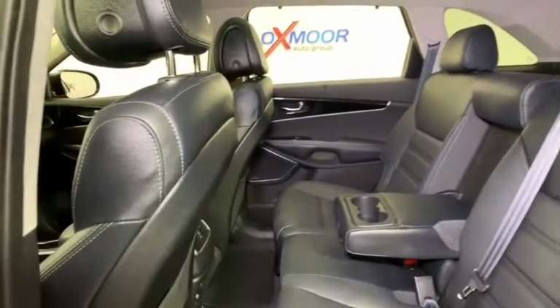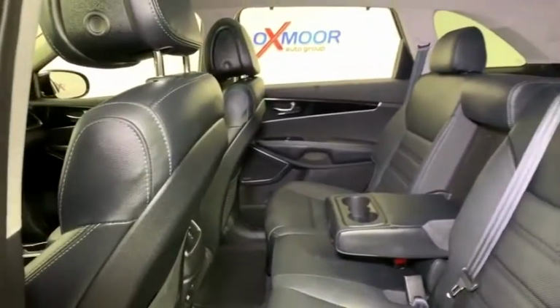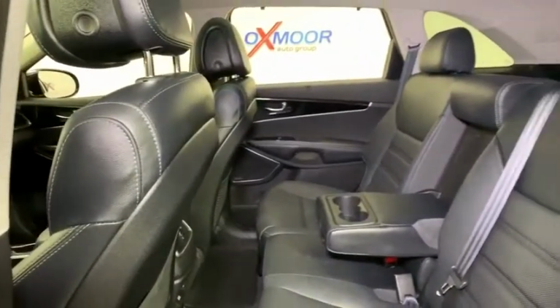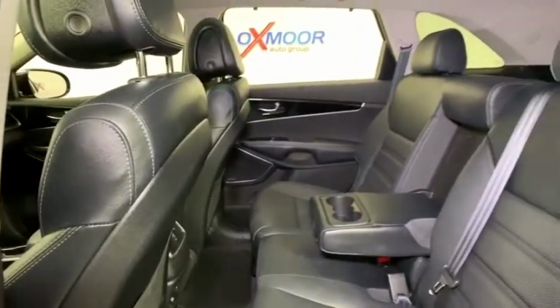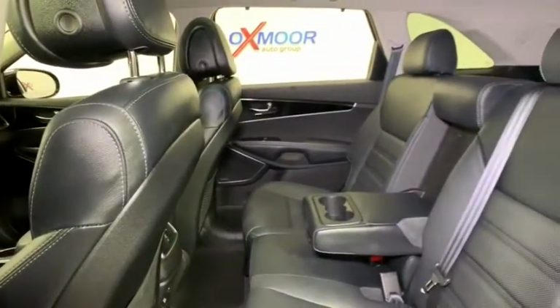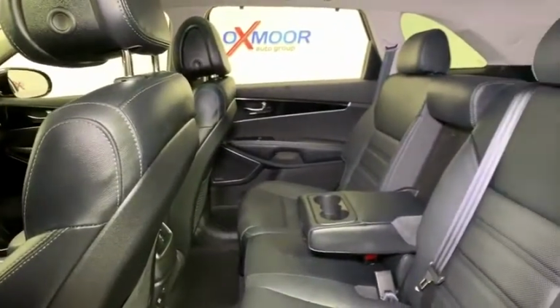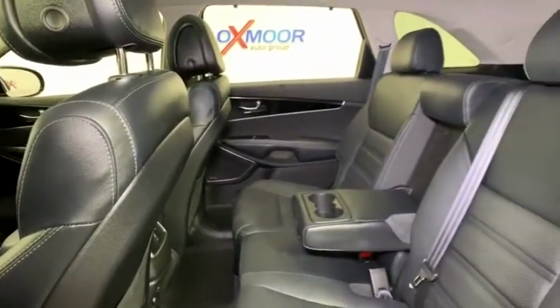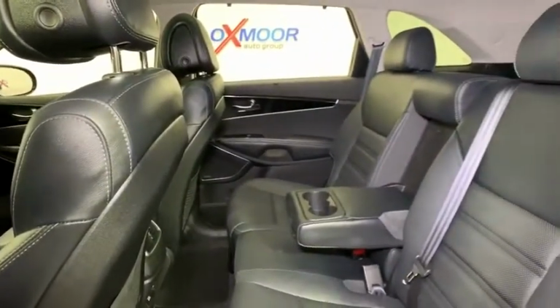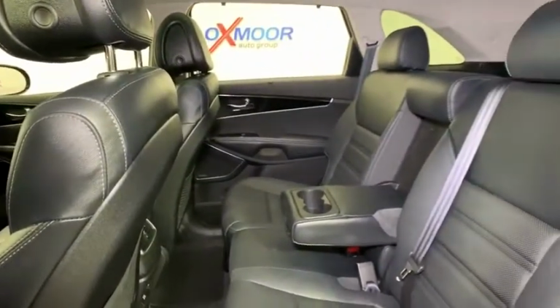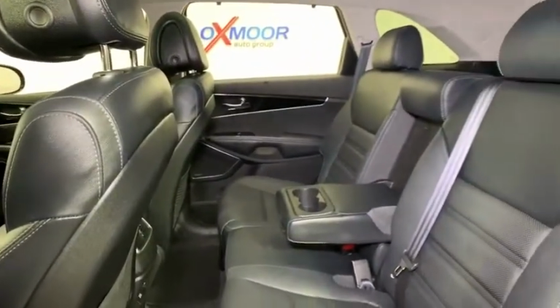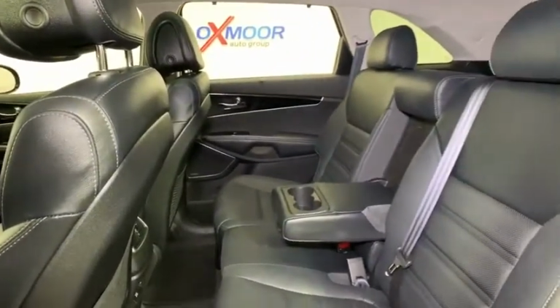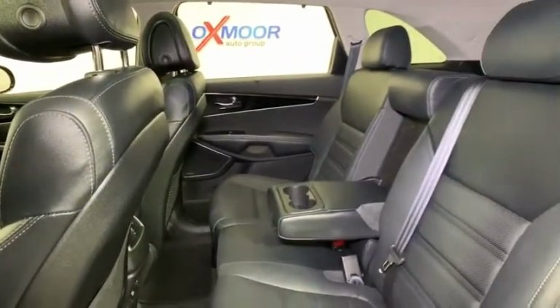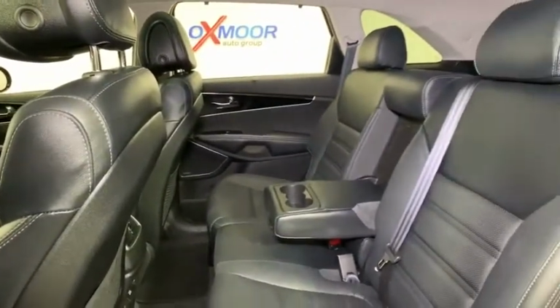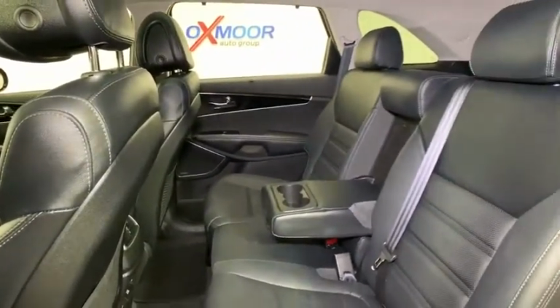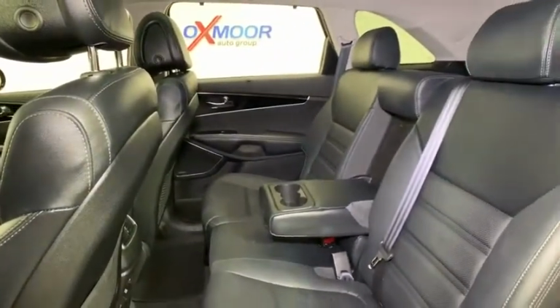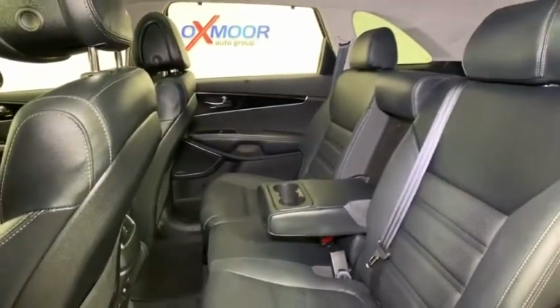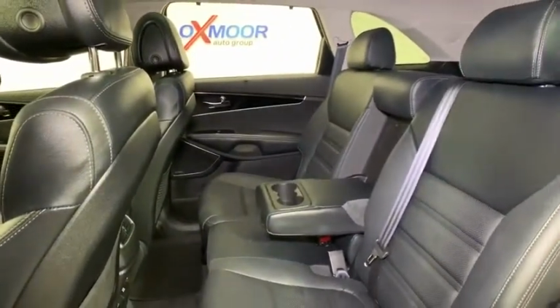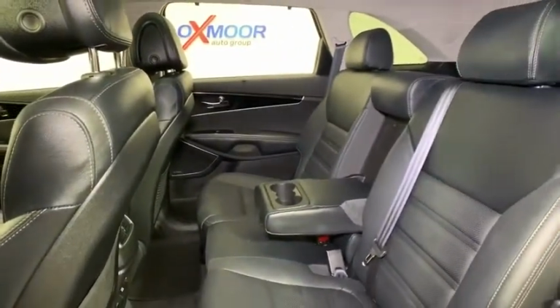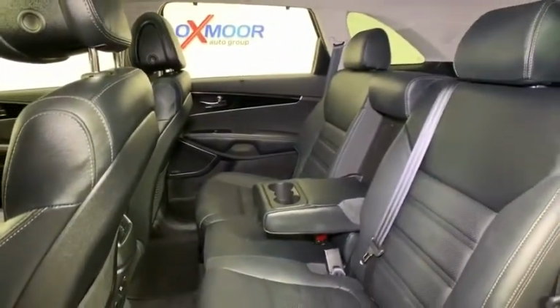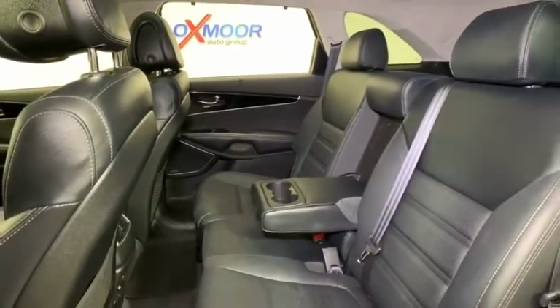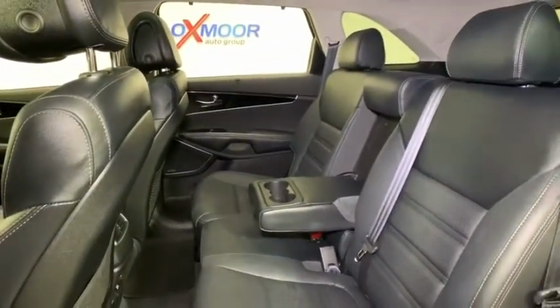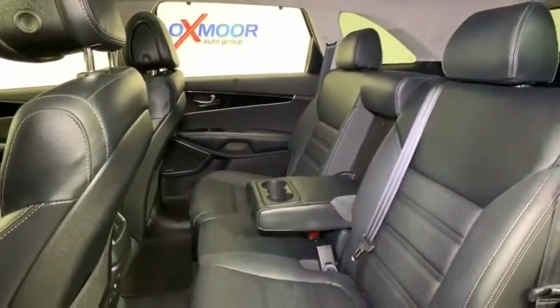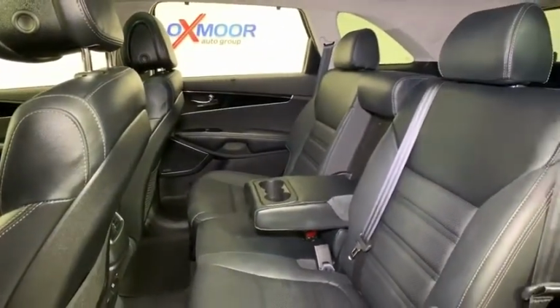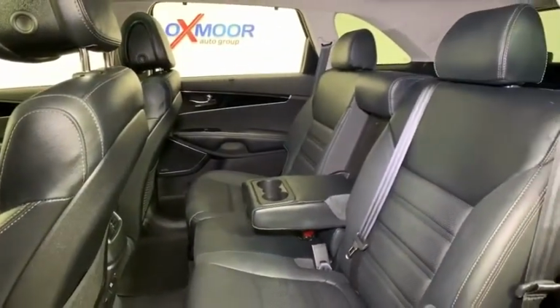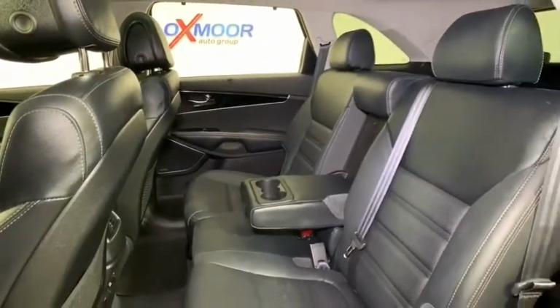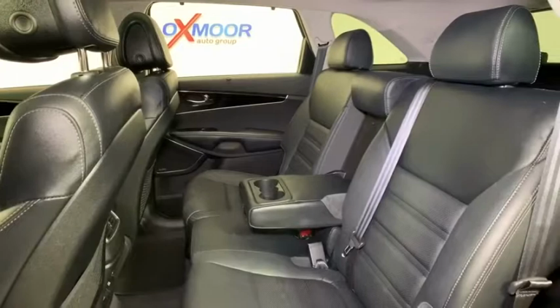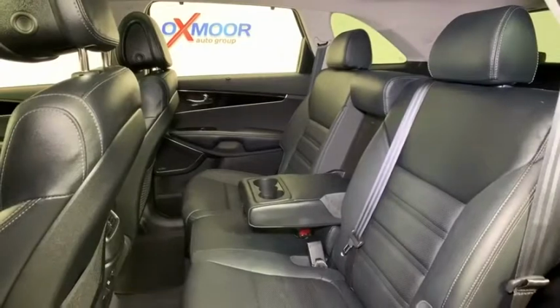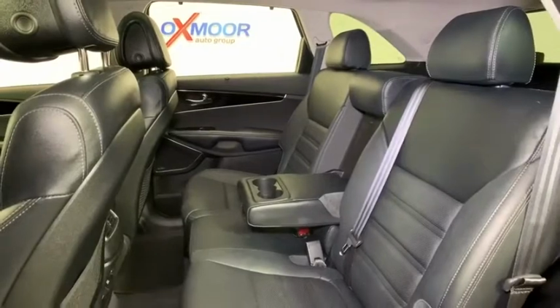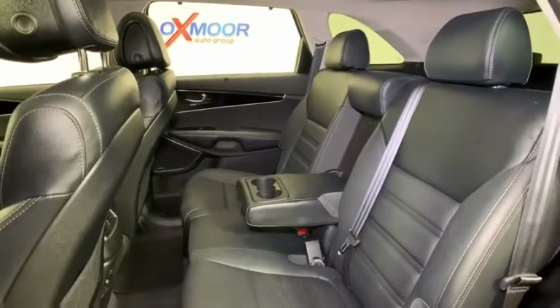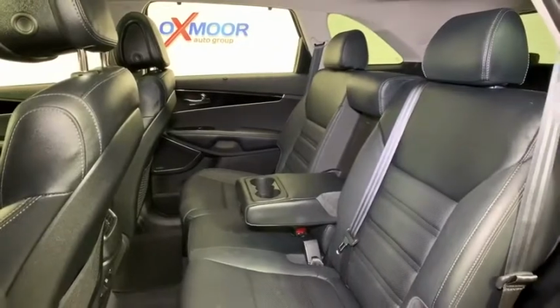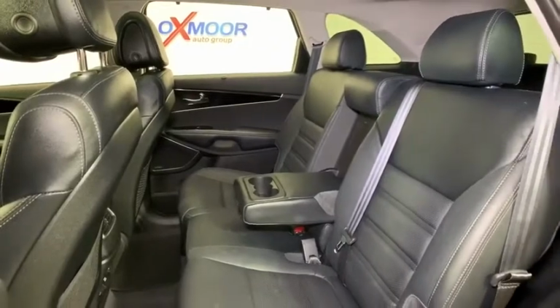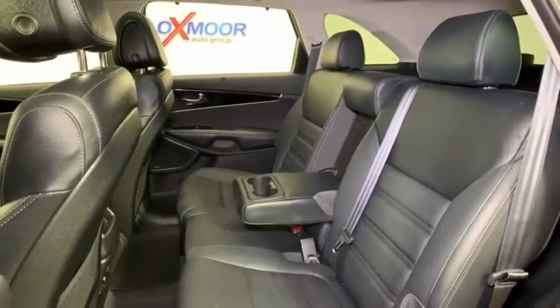Security system, heated front seats, trip computer, remote keyless entry, chrome wheels.